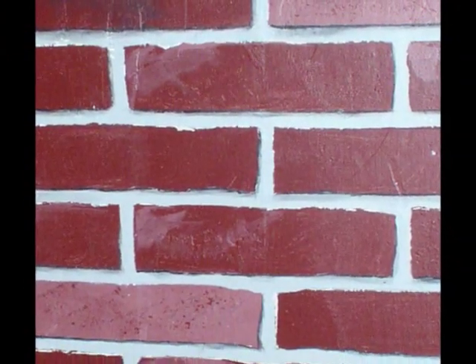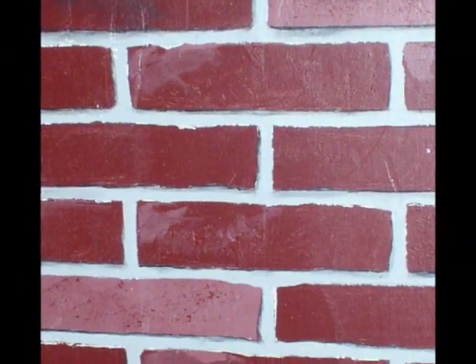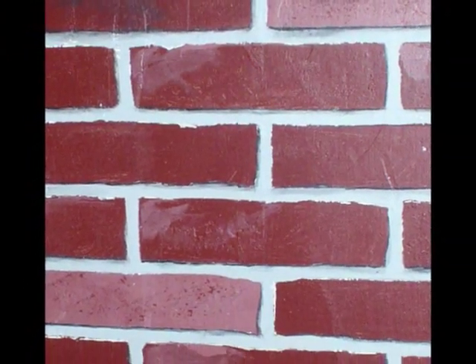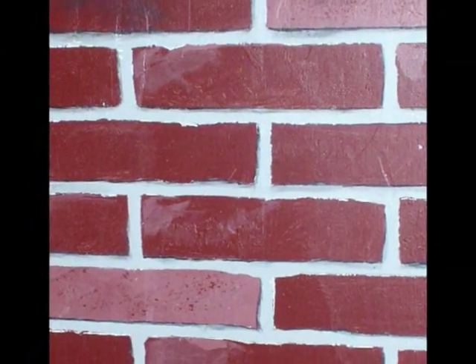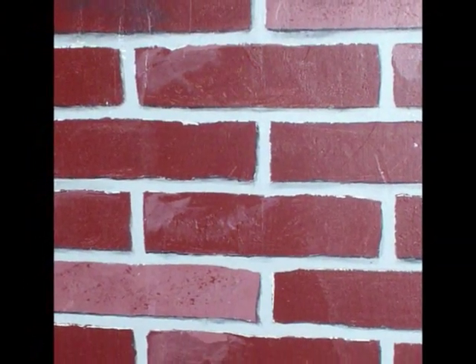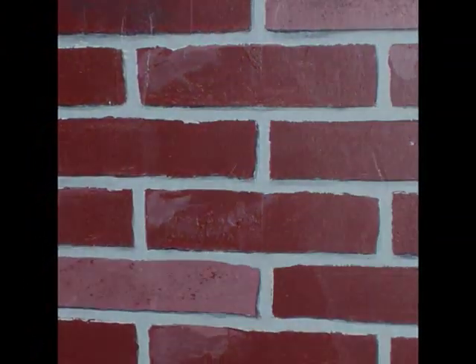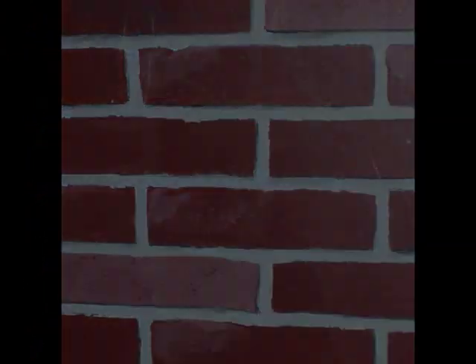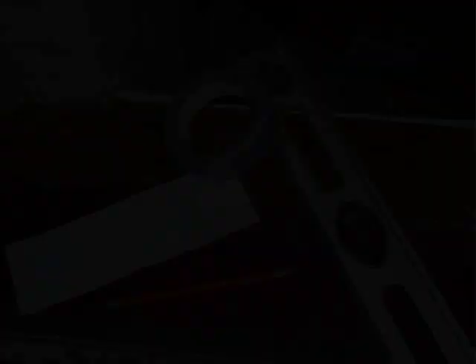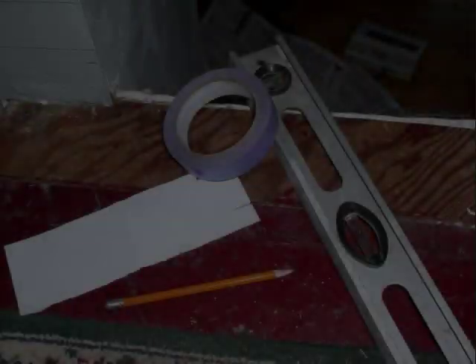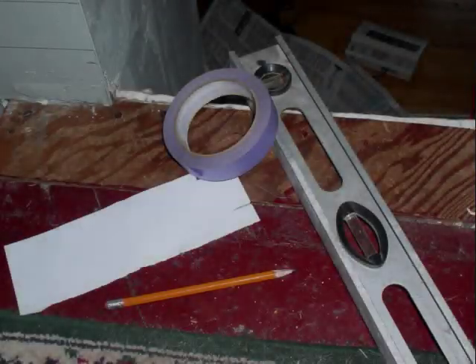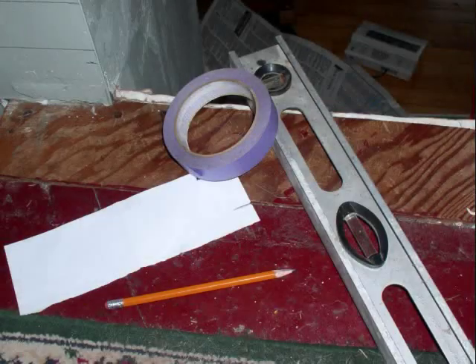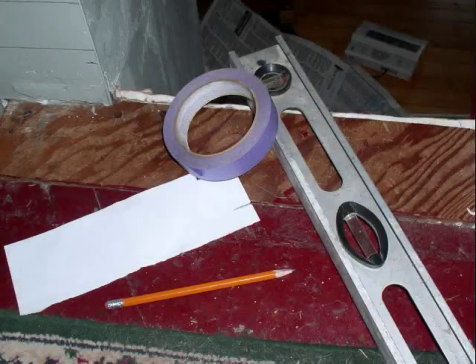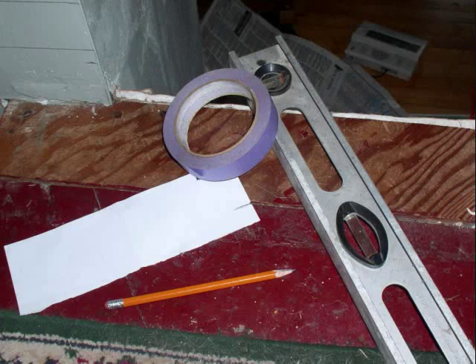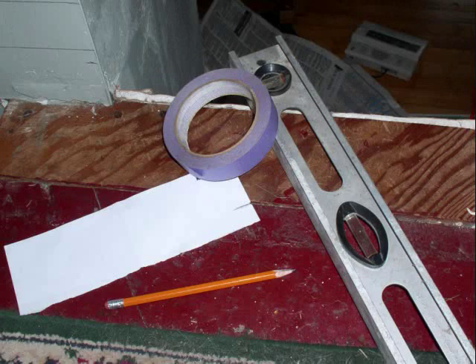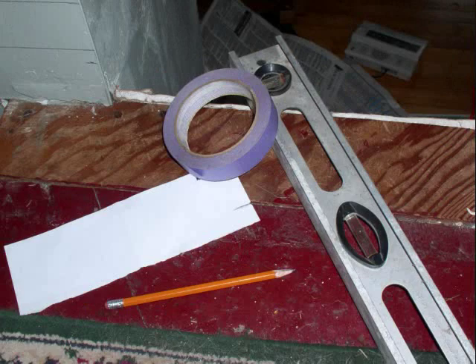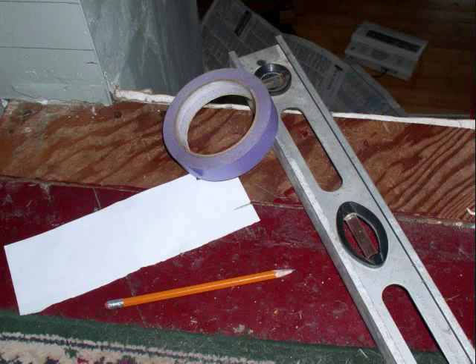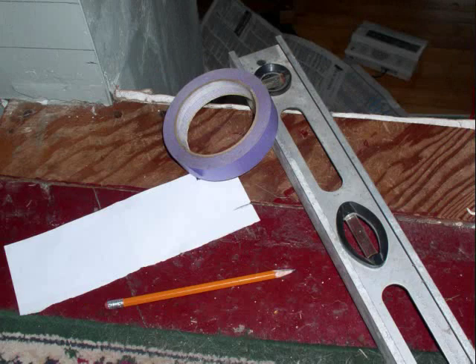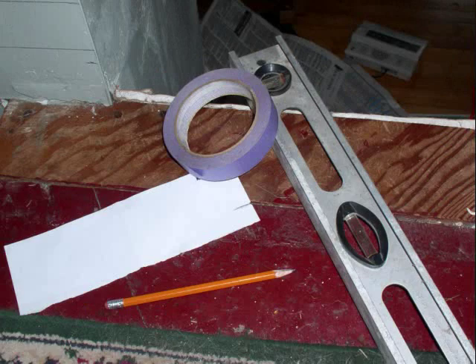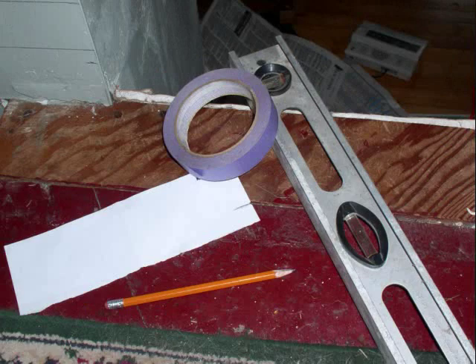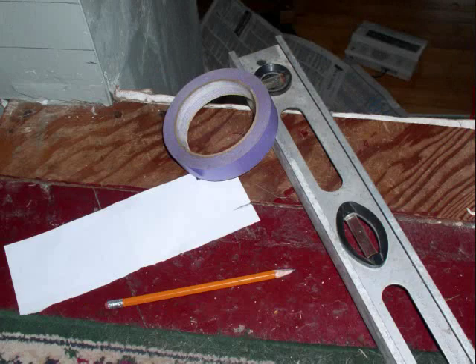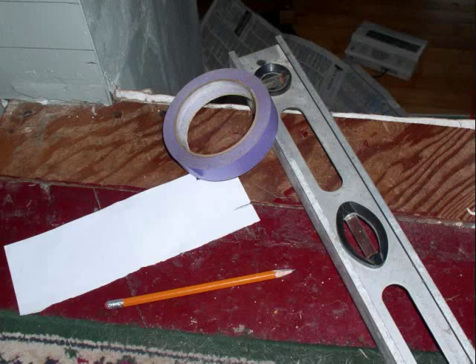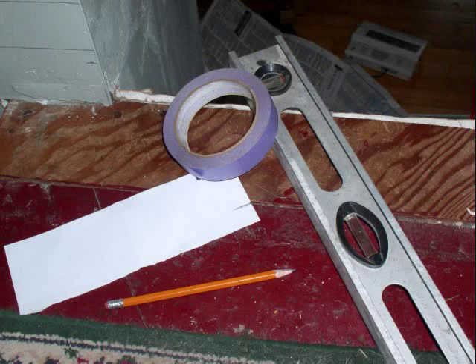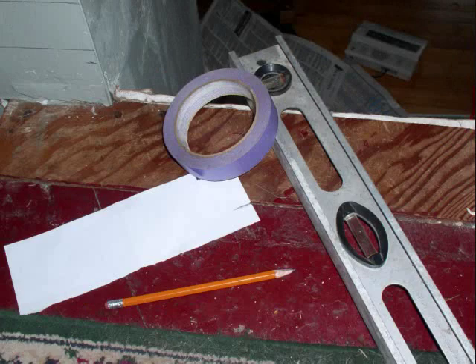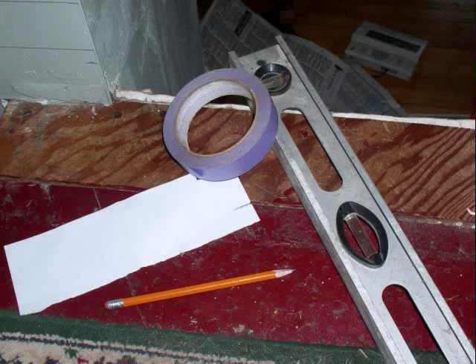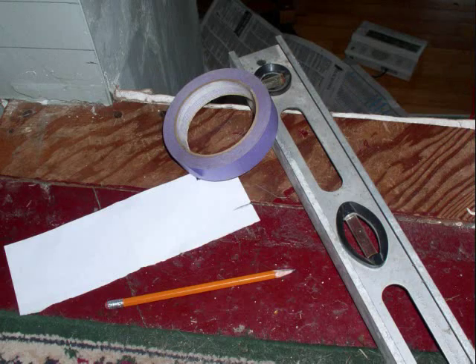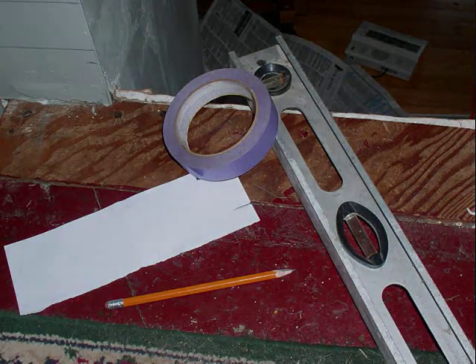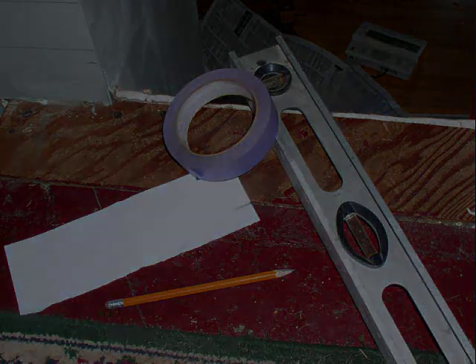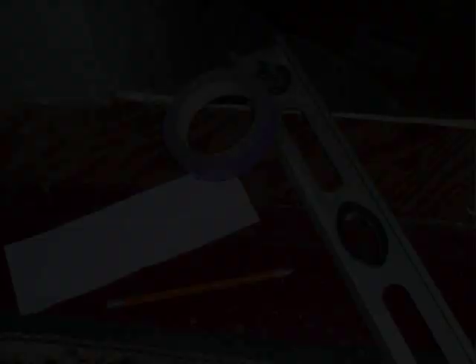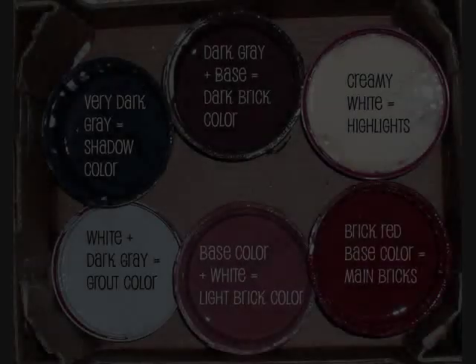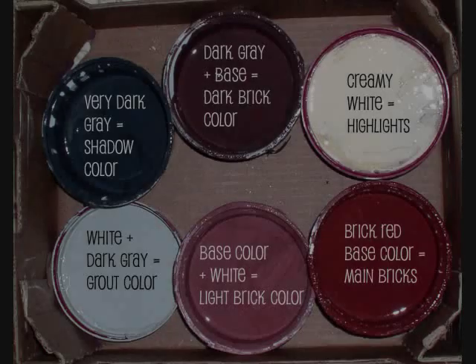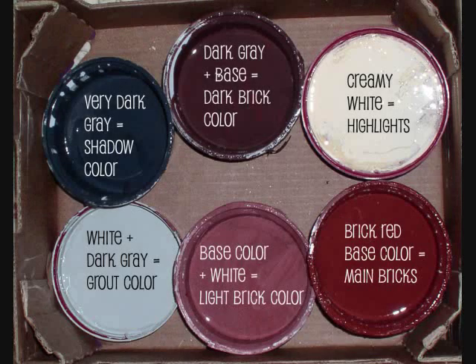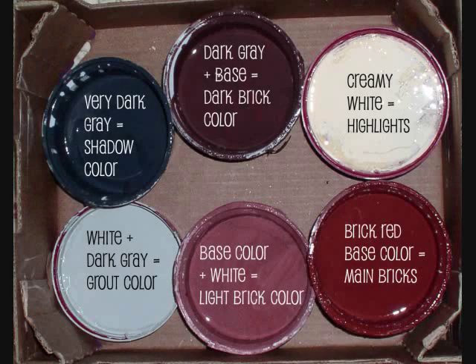First, you need to gather some basic equipment: painter's tape, a template about the size of the bricks you want, and a level.